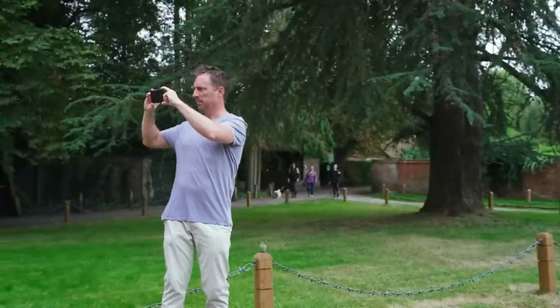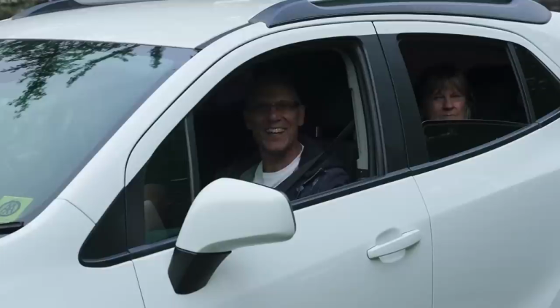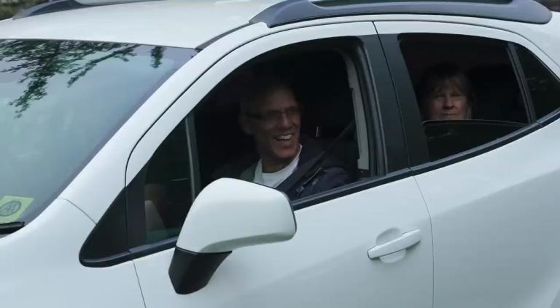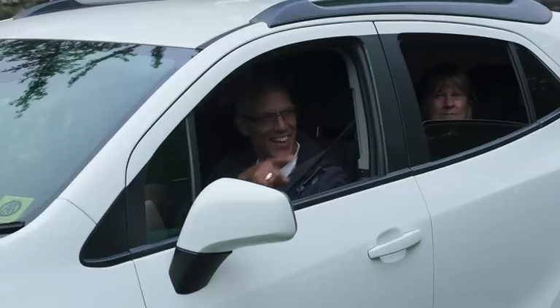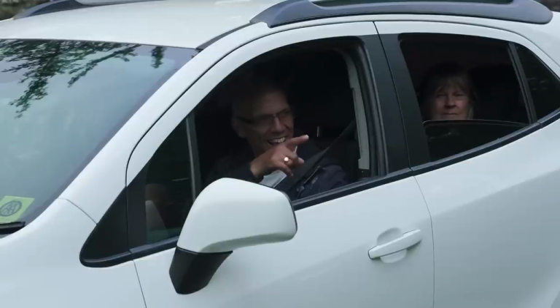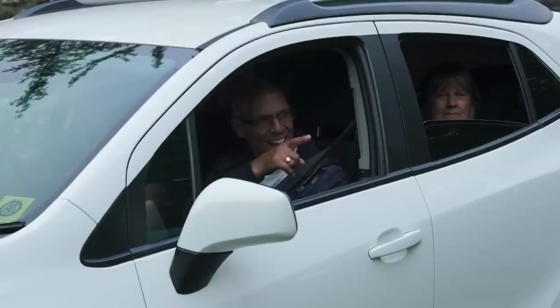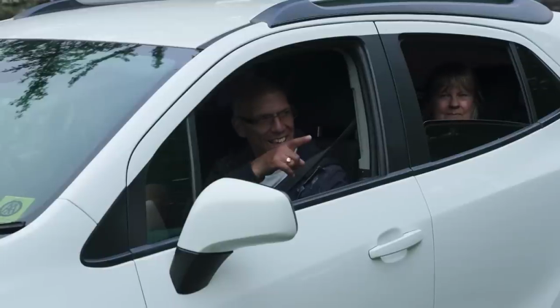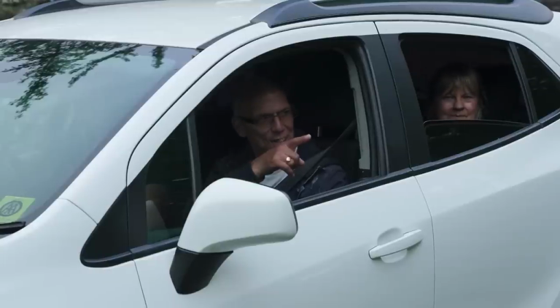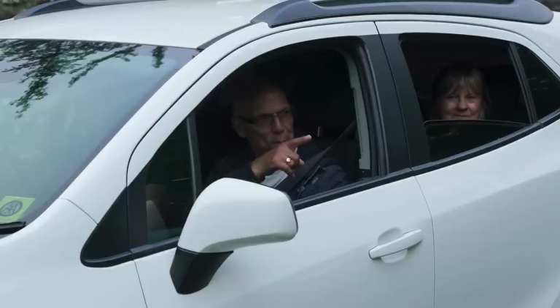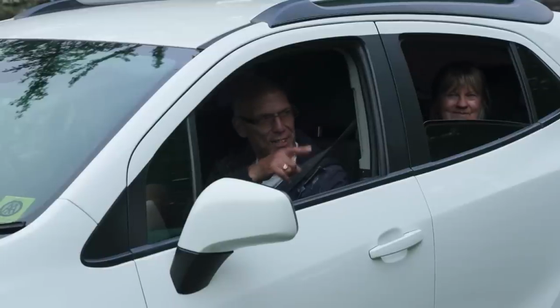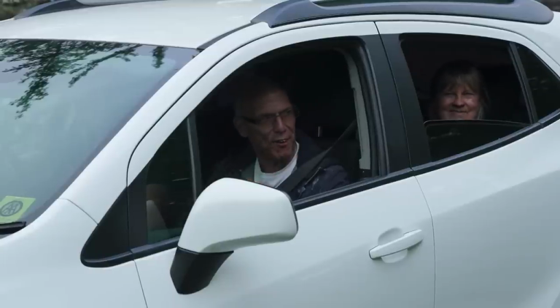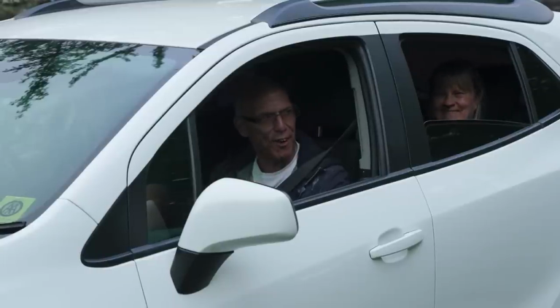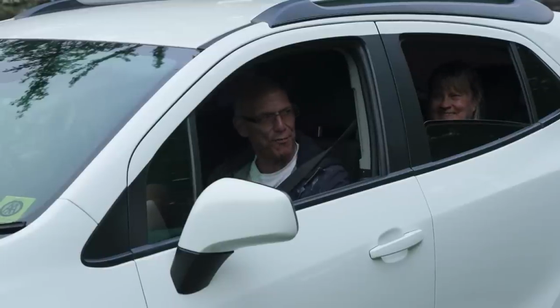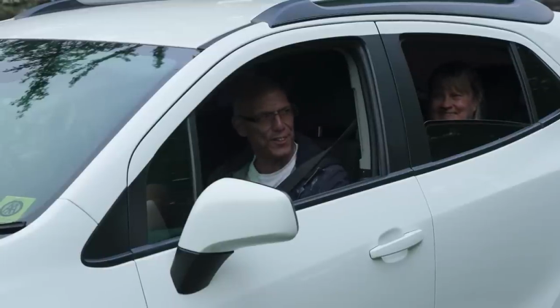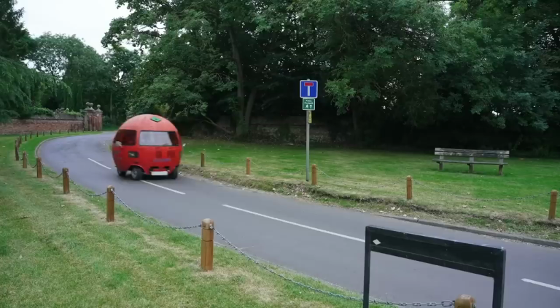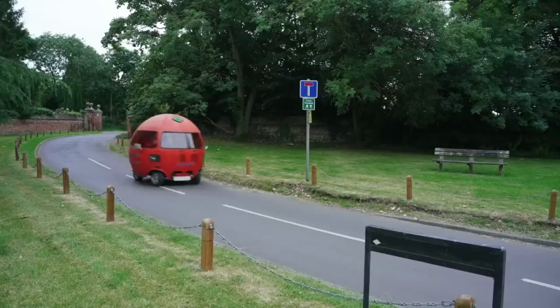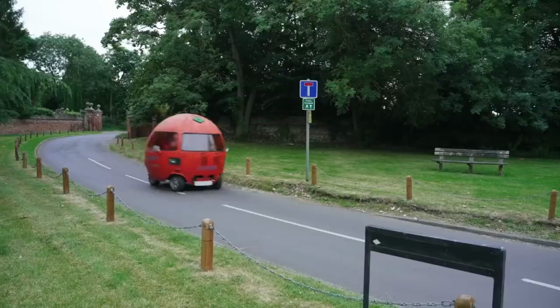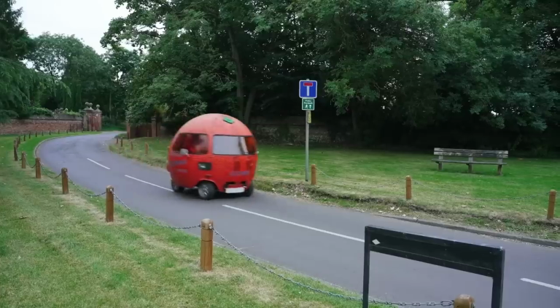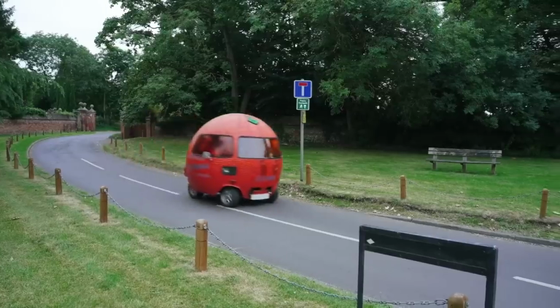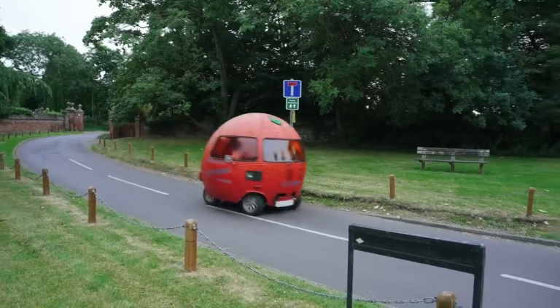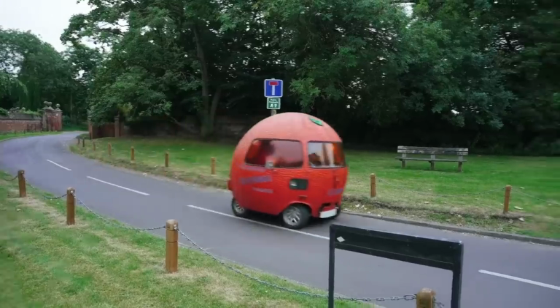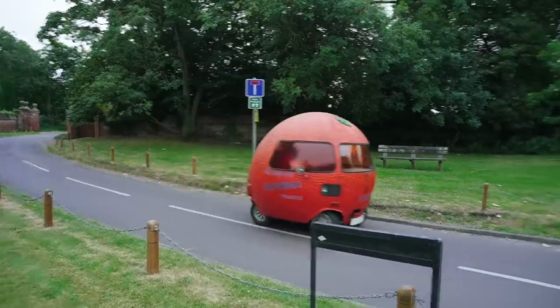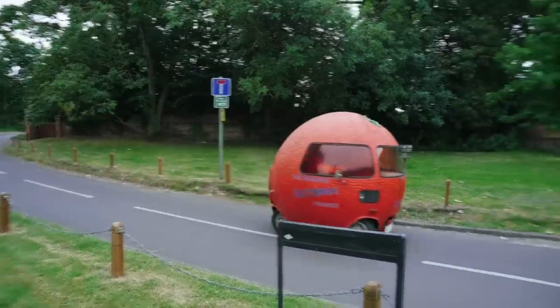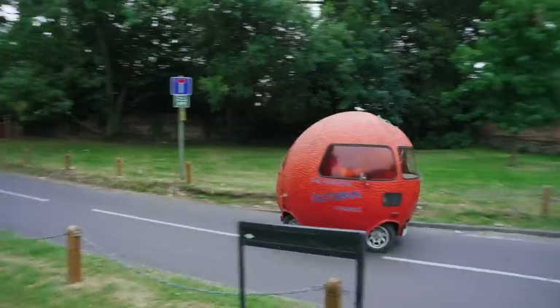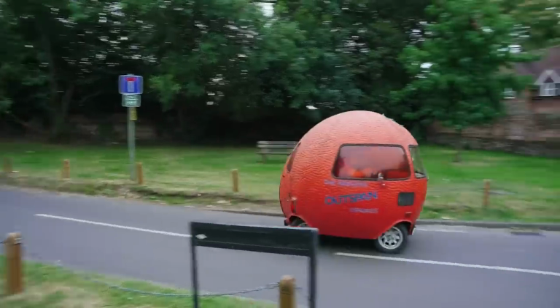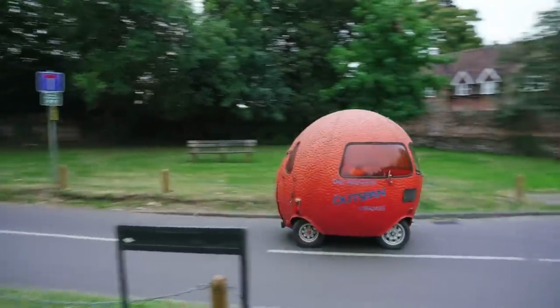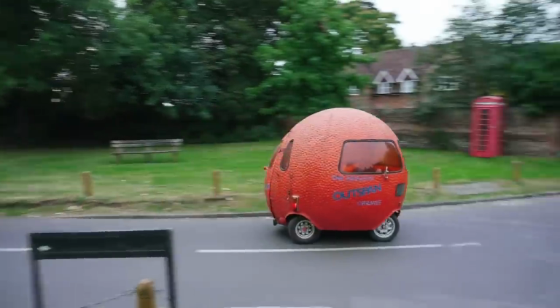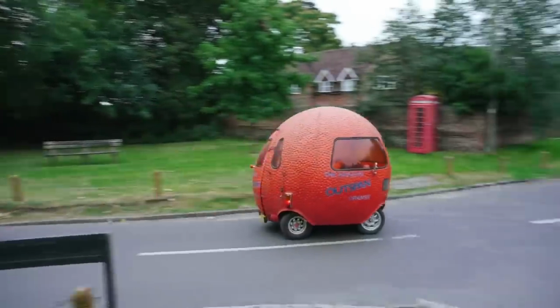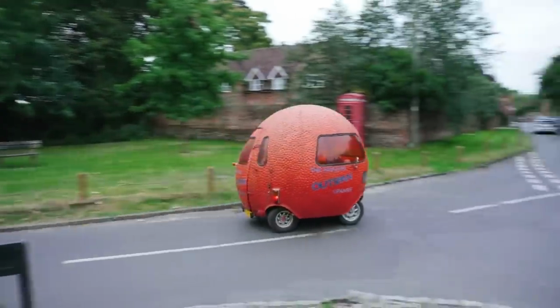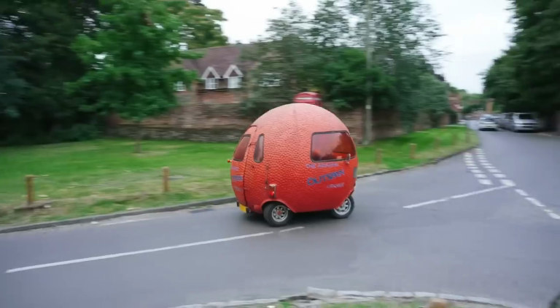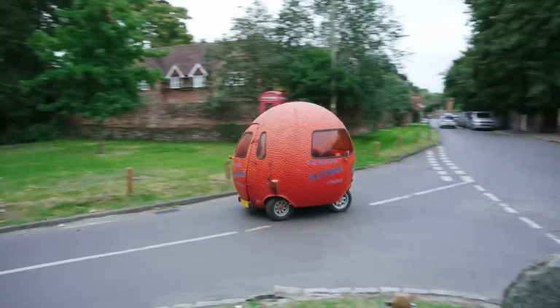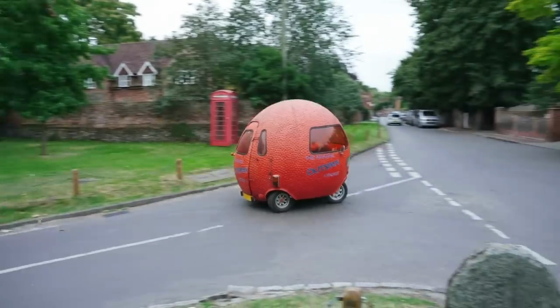Is that a late alien space car? I've never seen an orange driving along the road on a day like this.